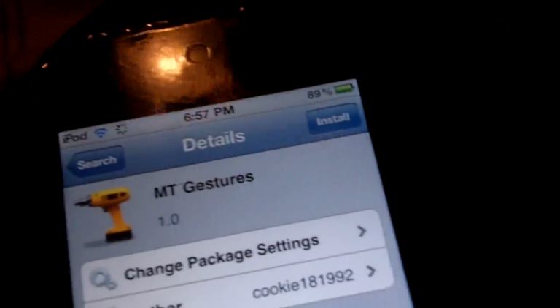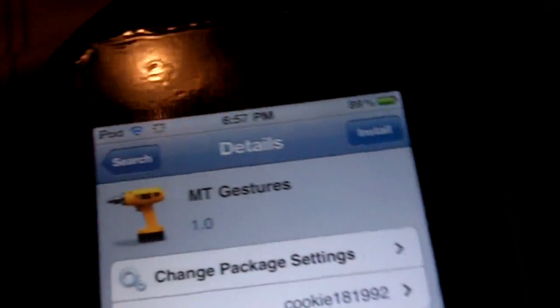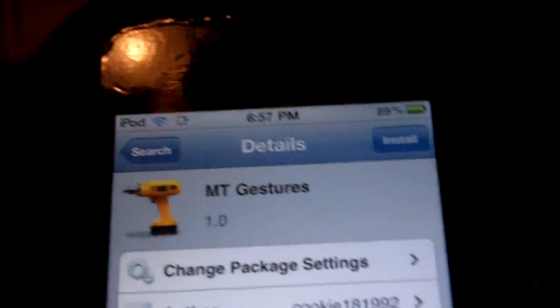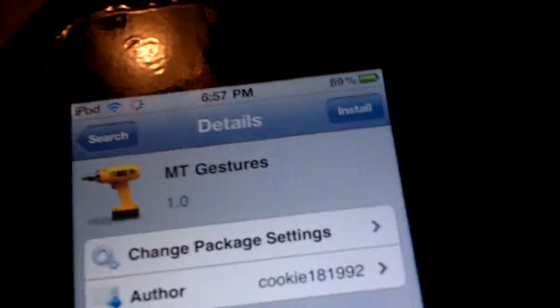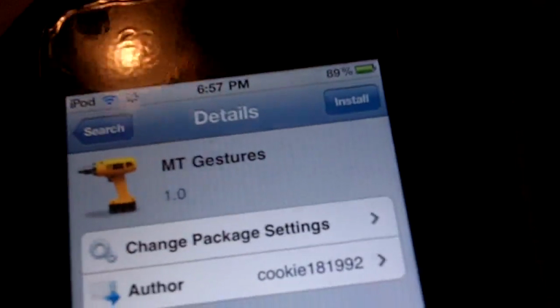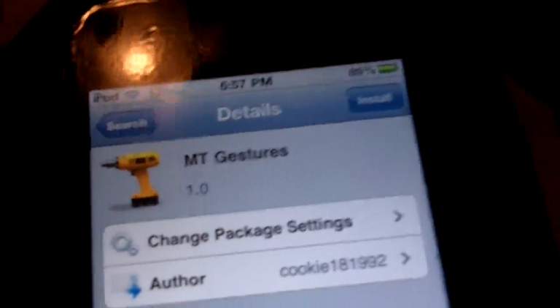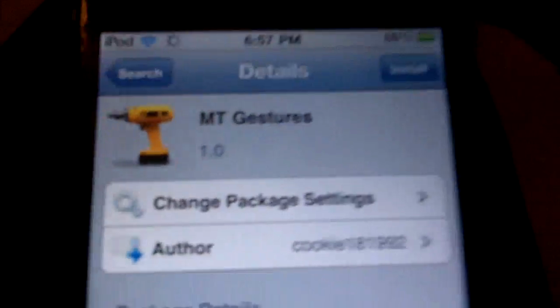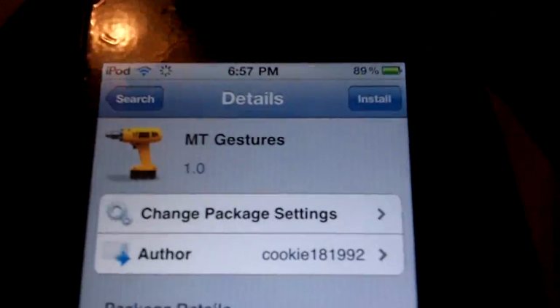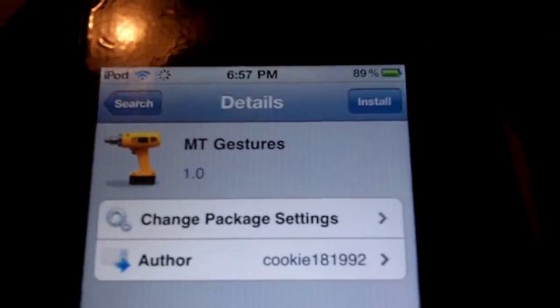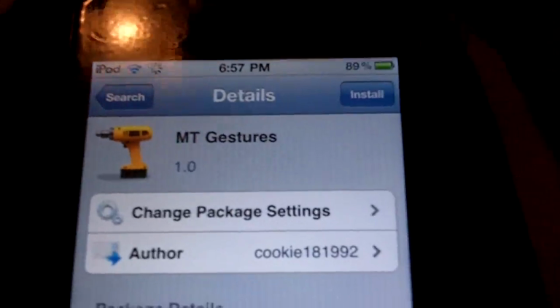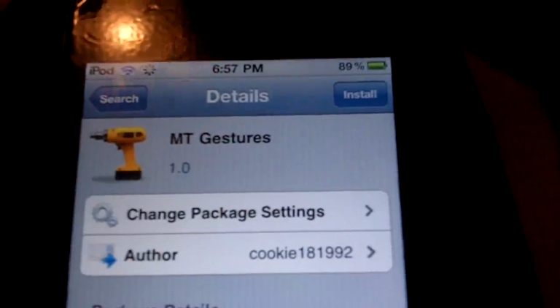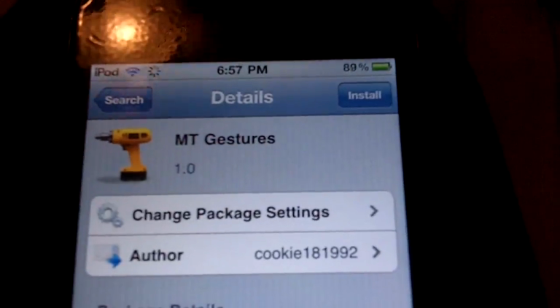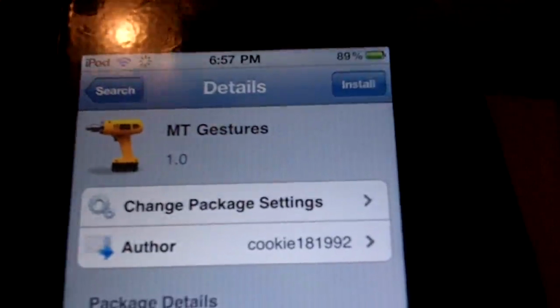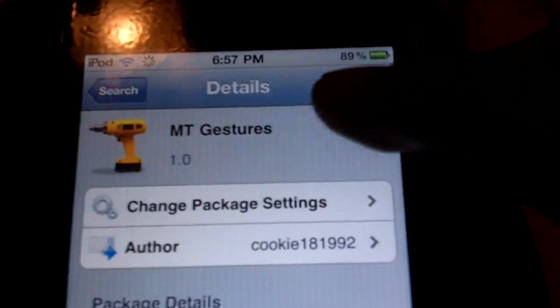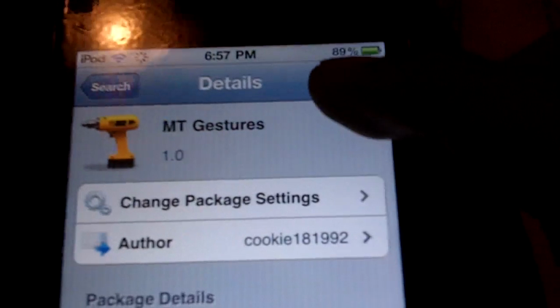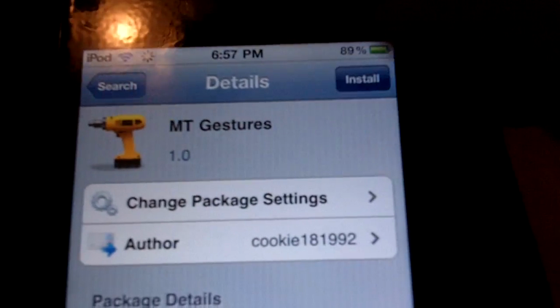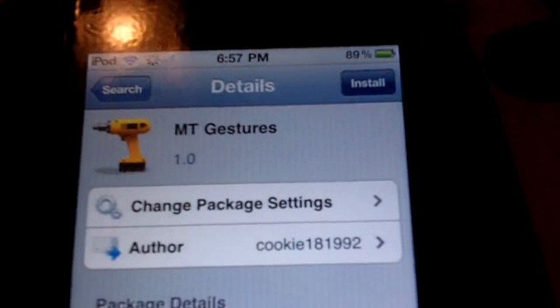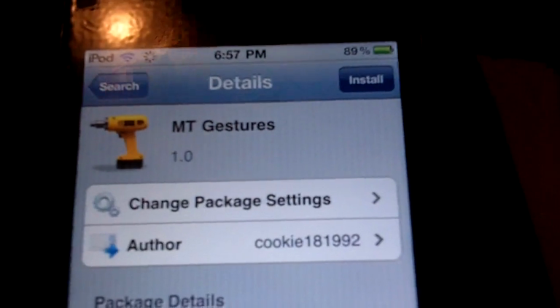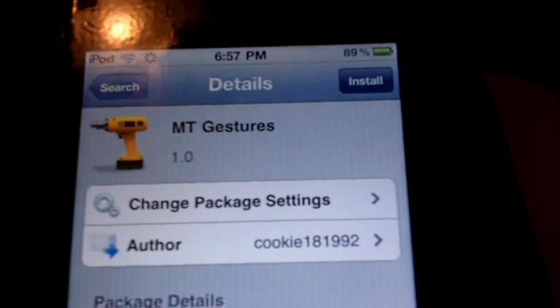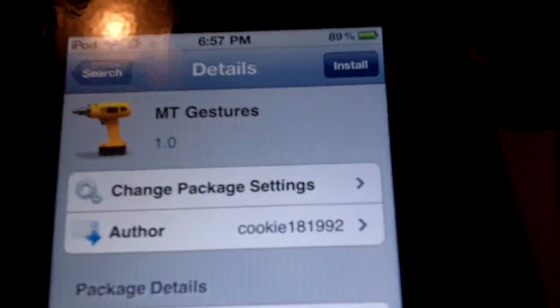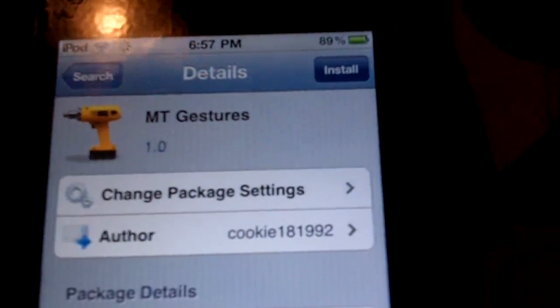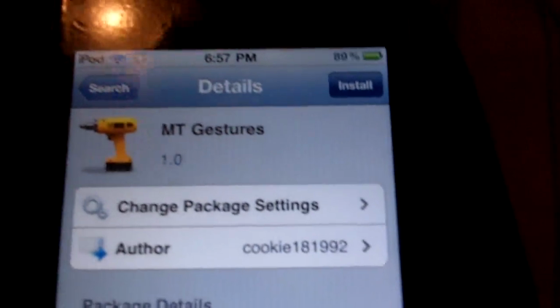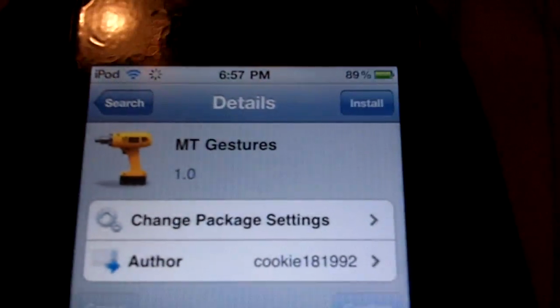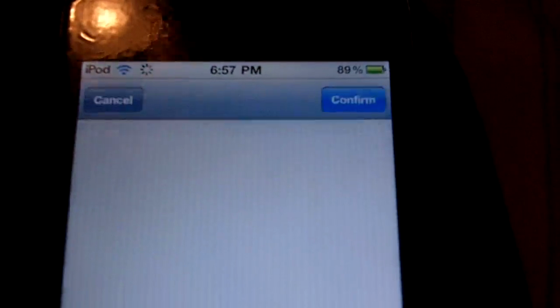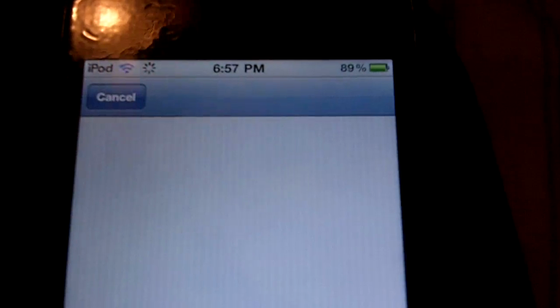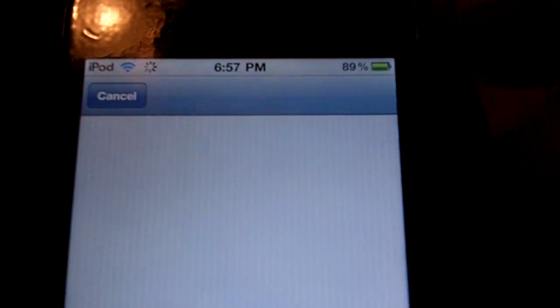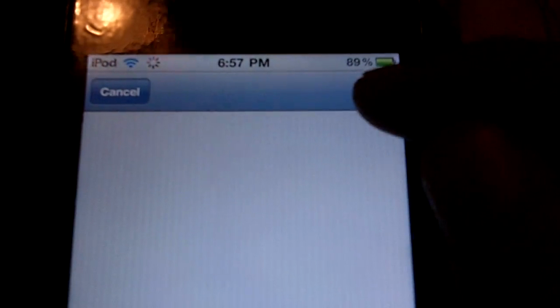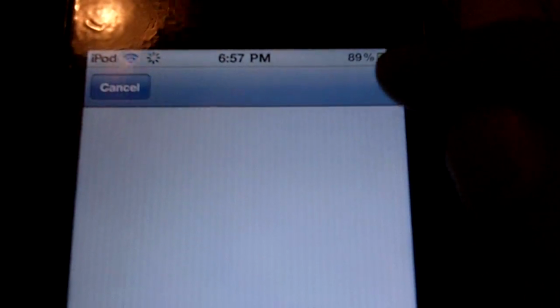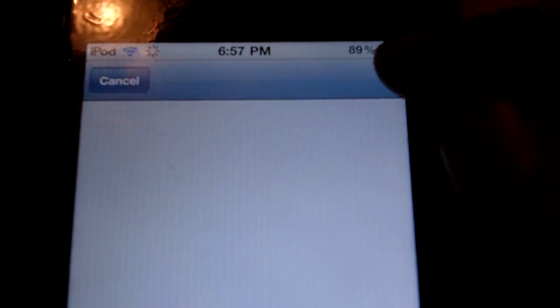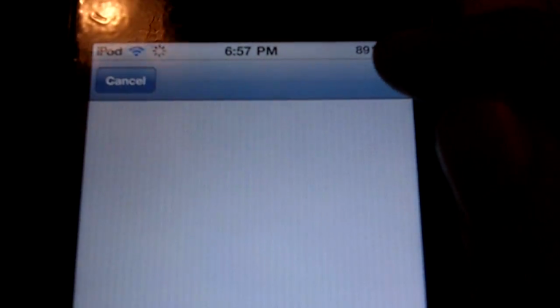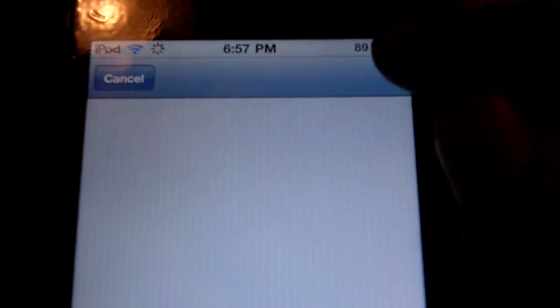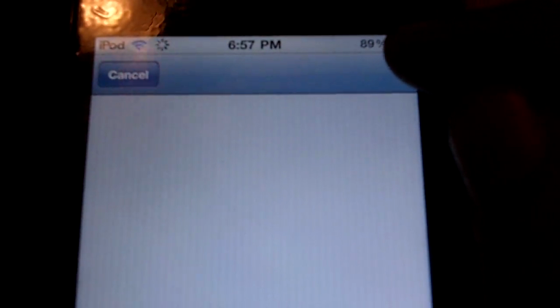Also you are going to need WinterBoard because this is like a little theme. So you are just going to hit install.